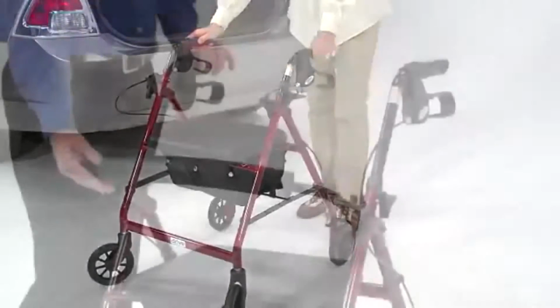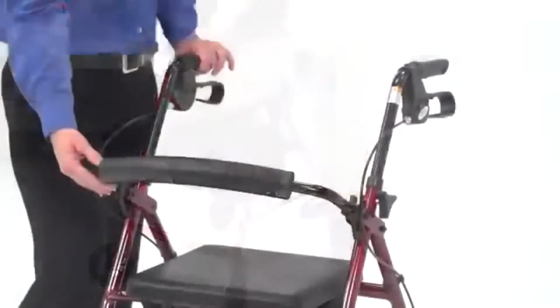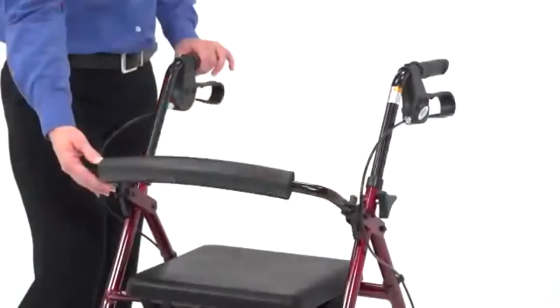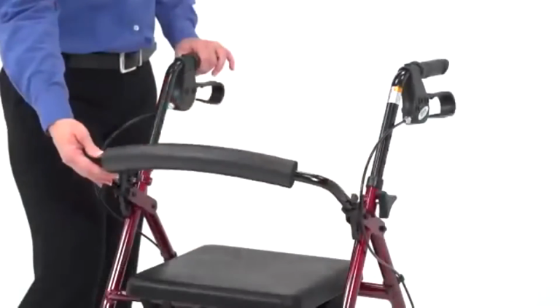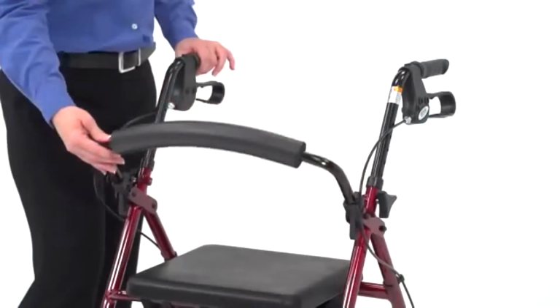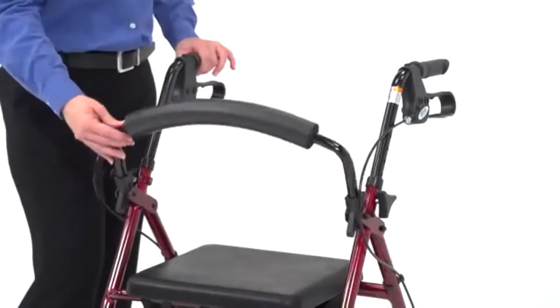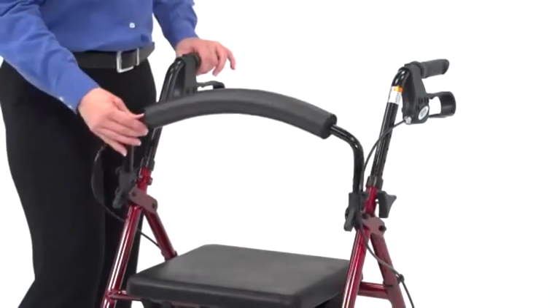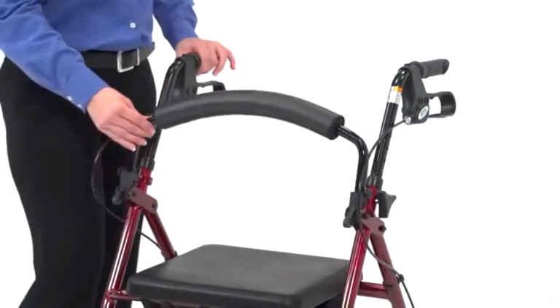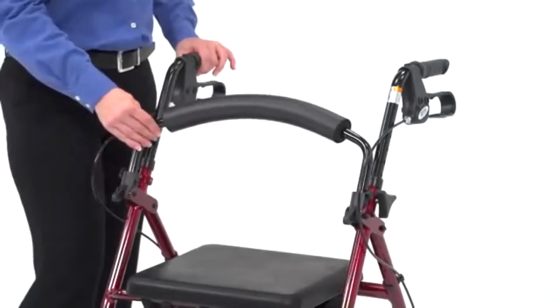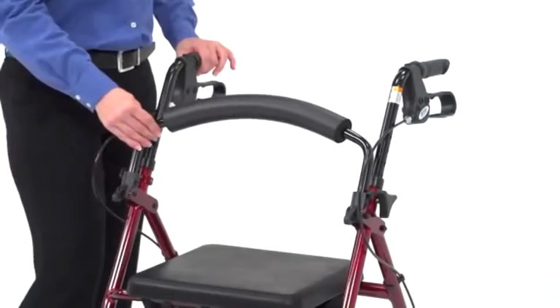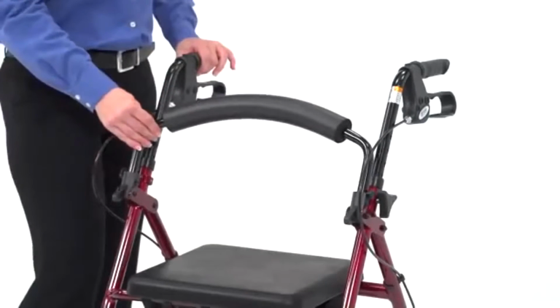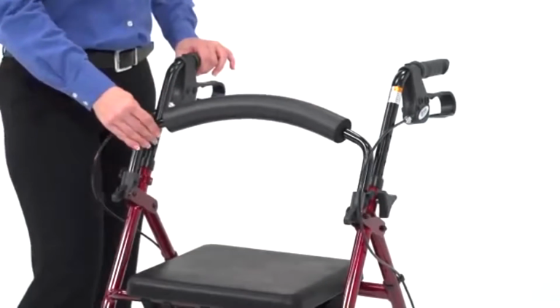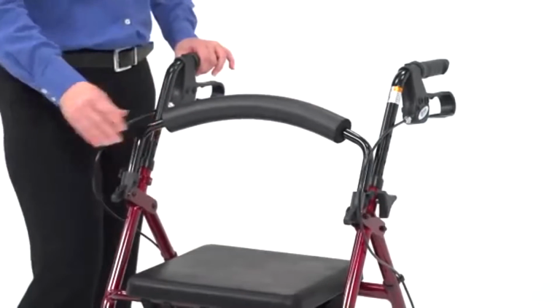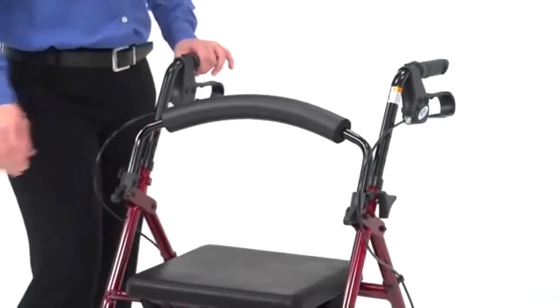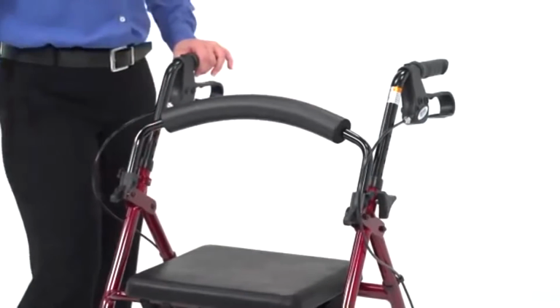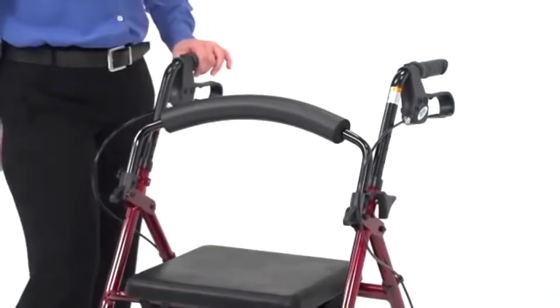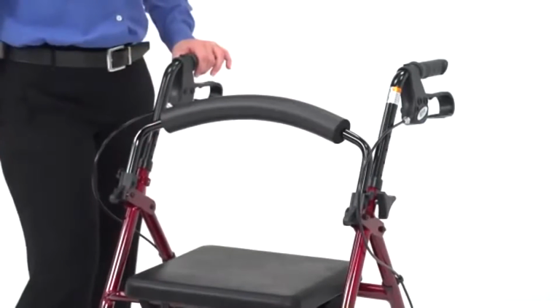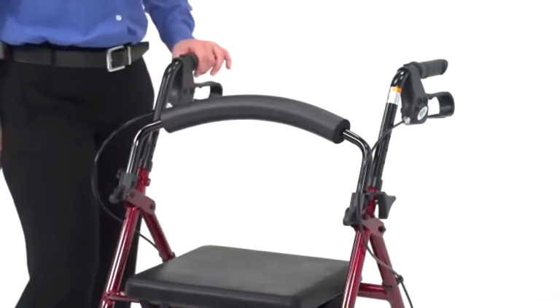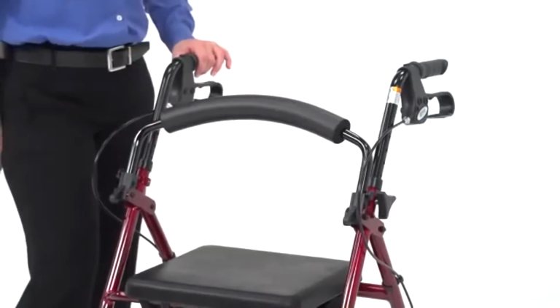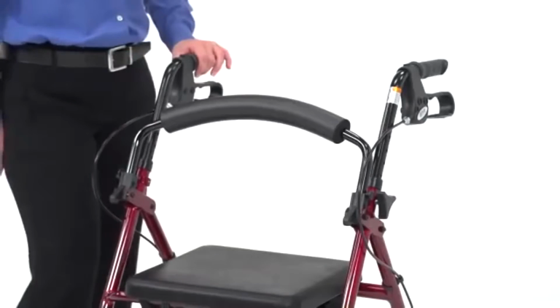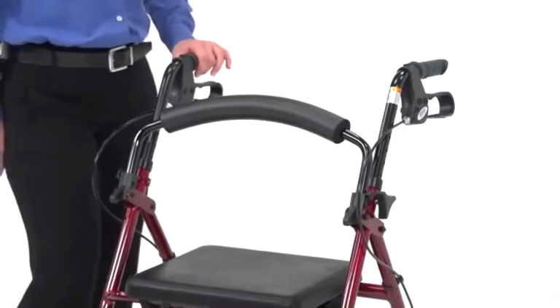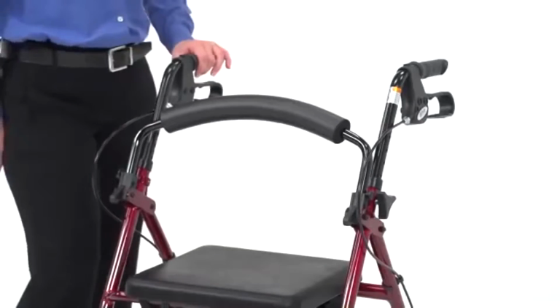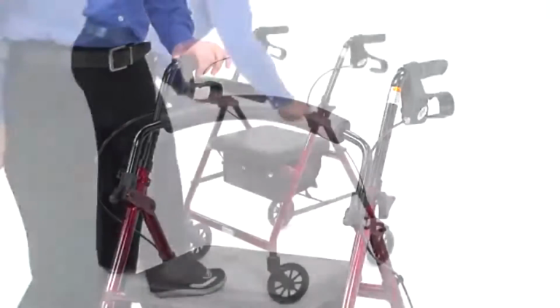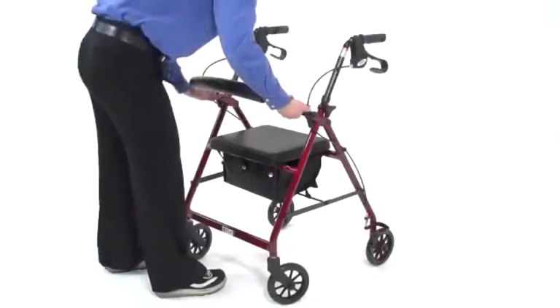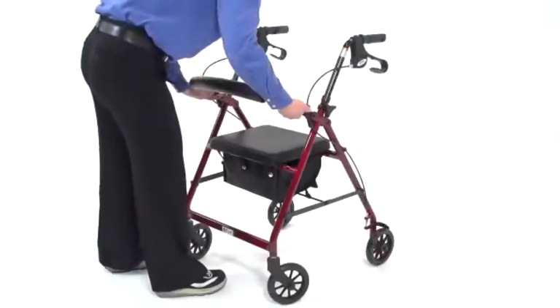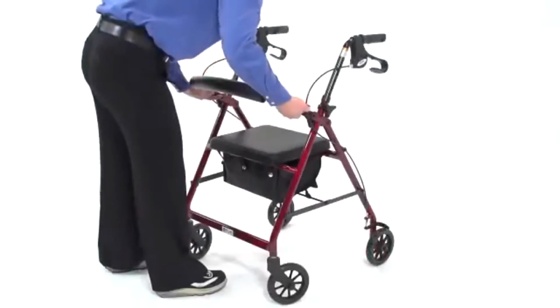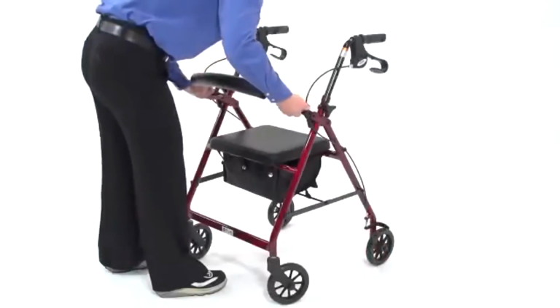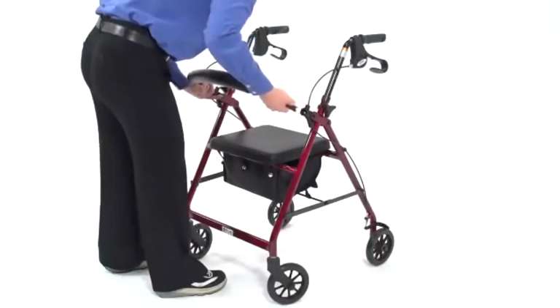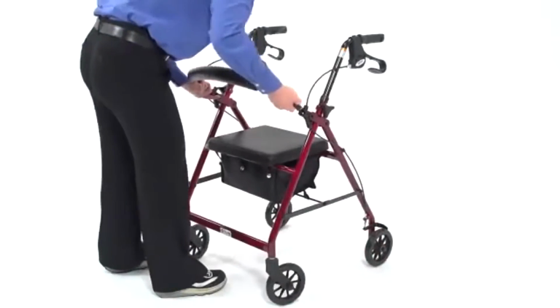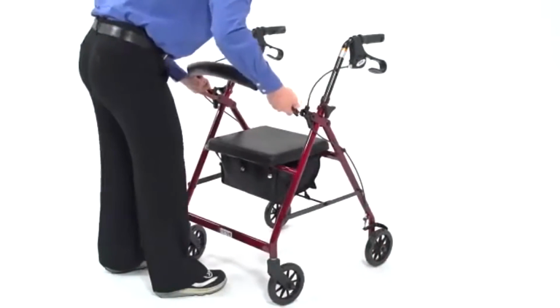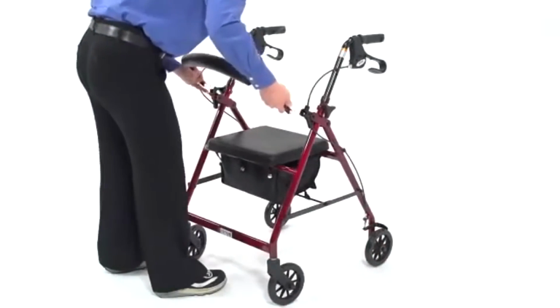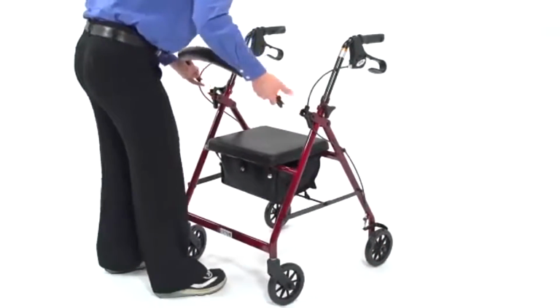The backrest folds up or down for easy storage and can be removed as needed.